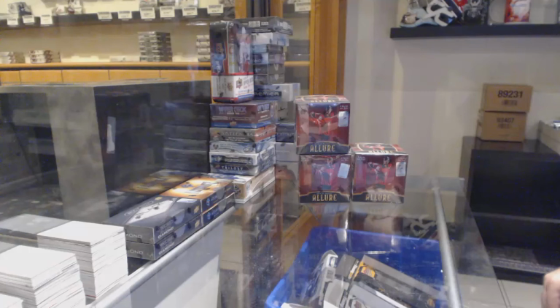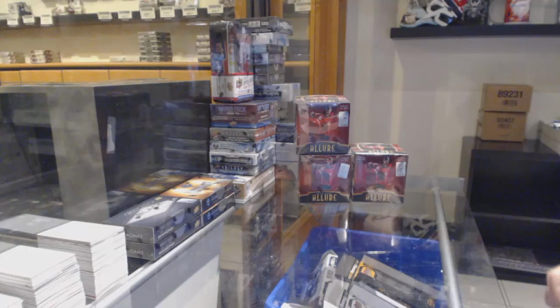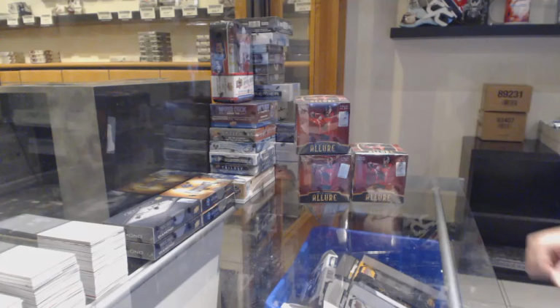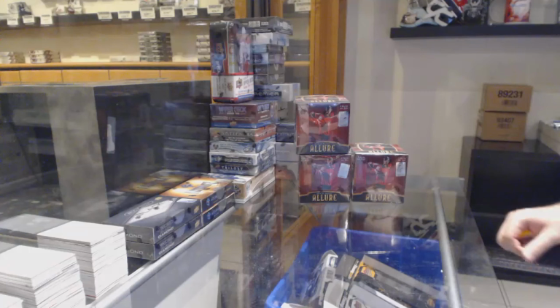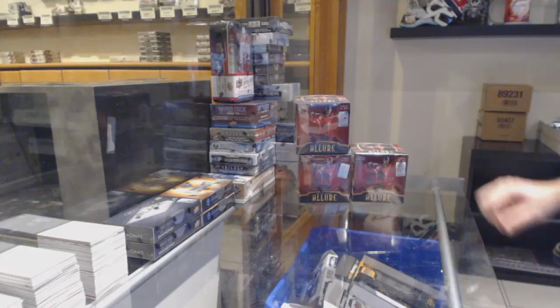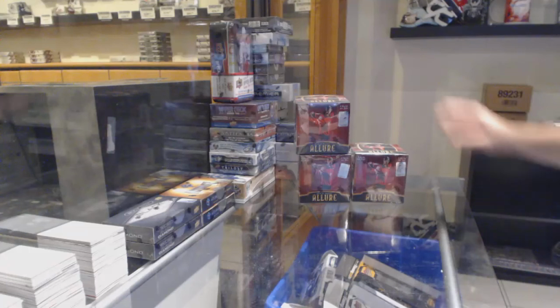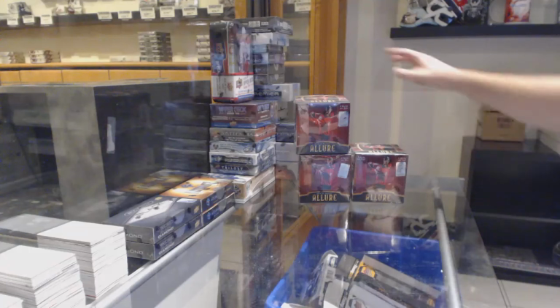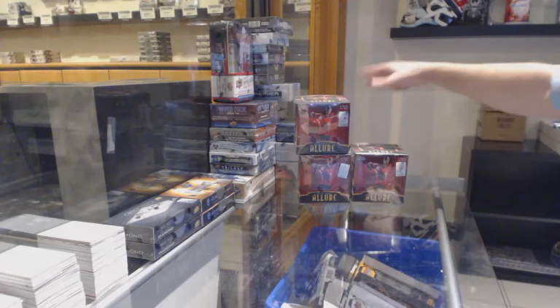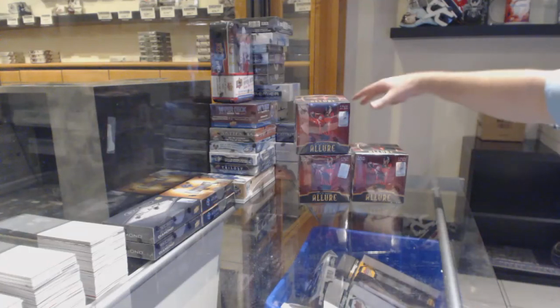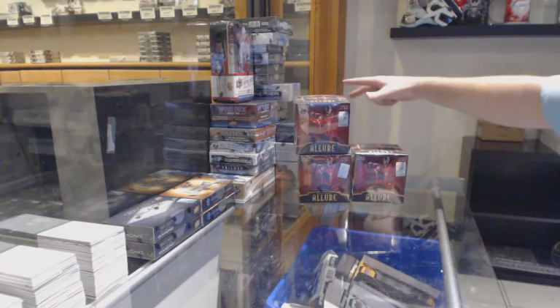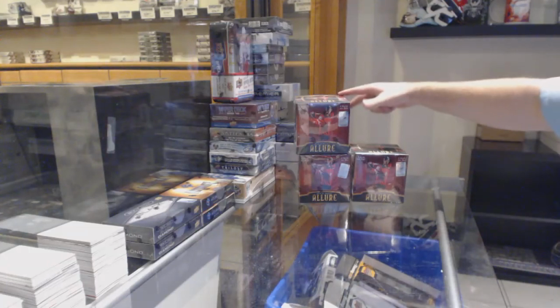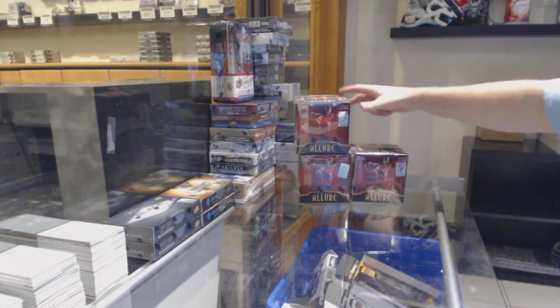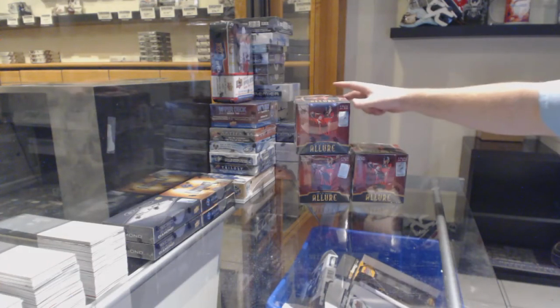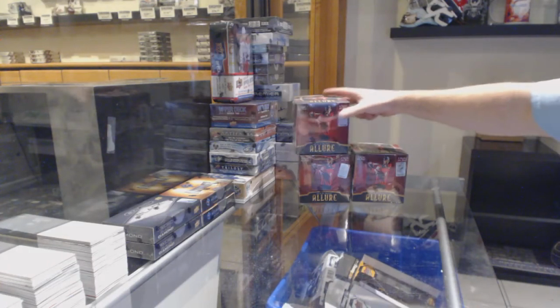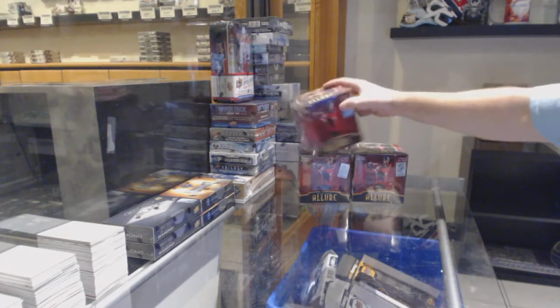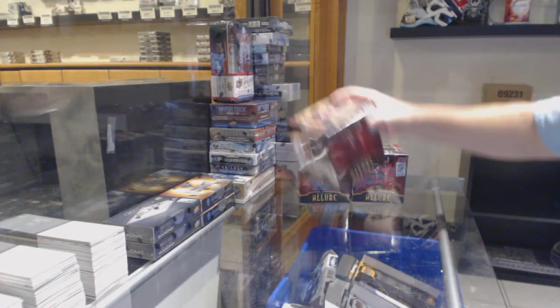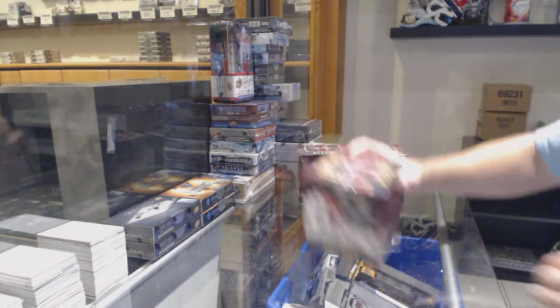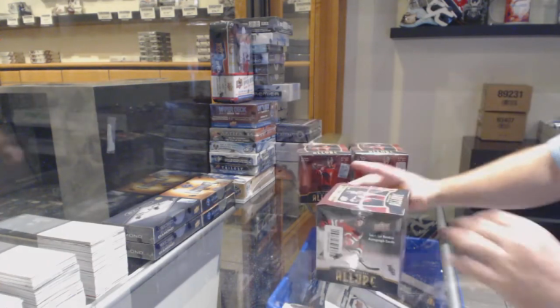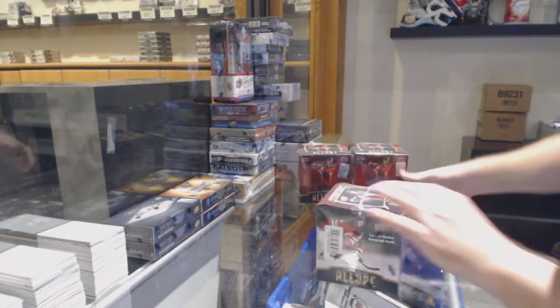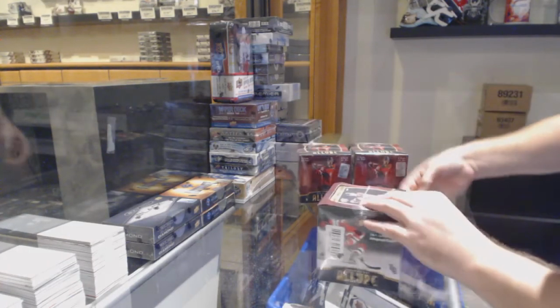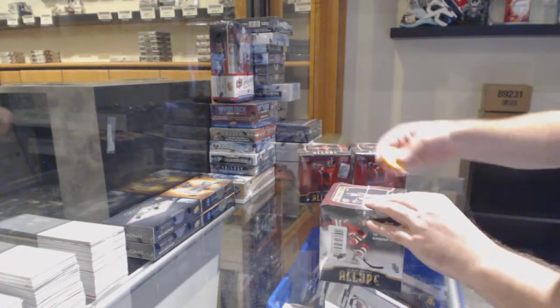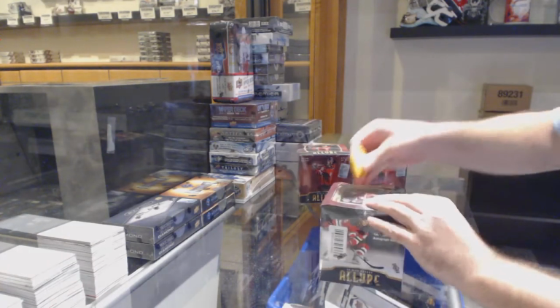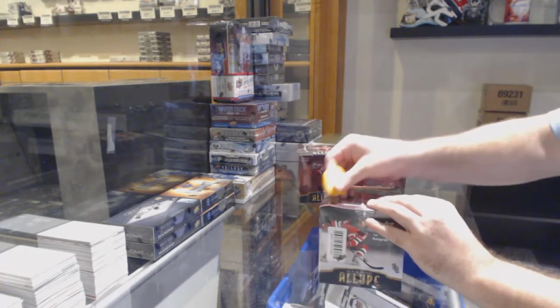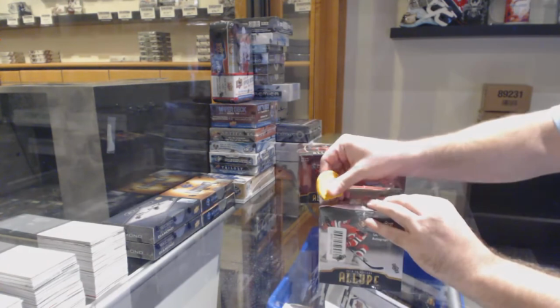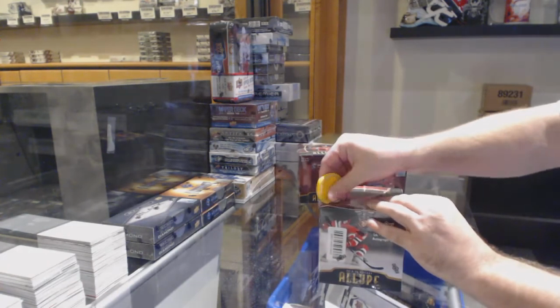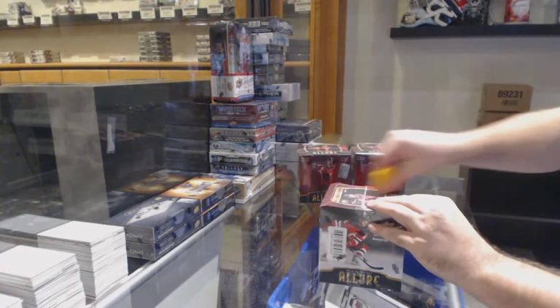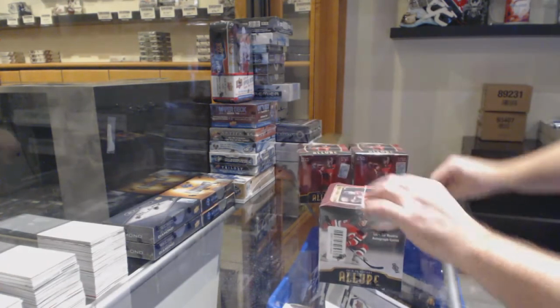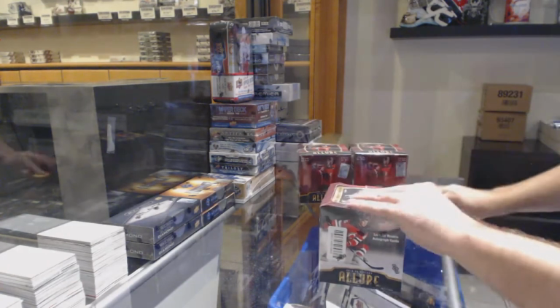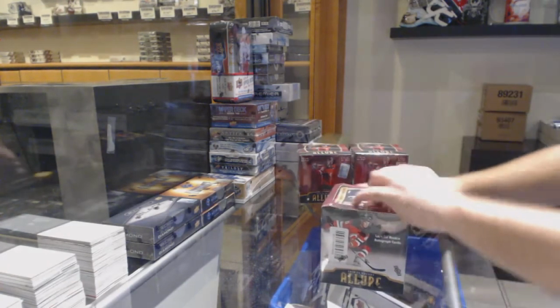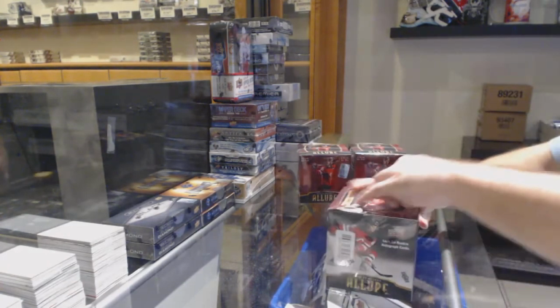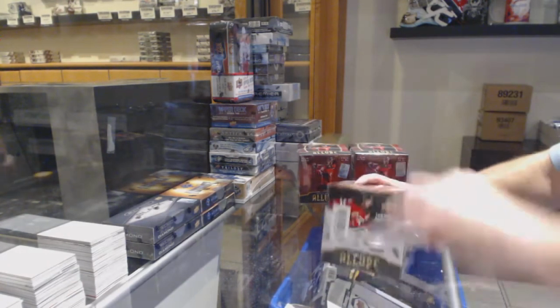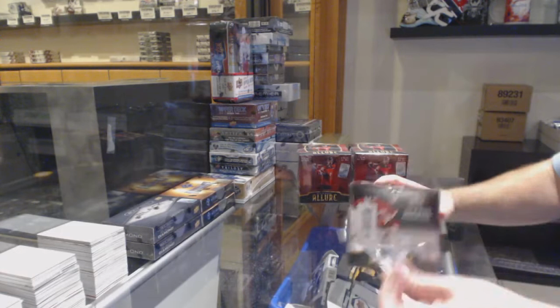Here we go — Wheels' 1959 three-box break of Allure.